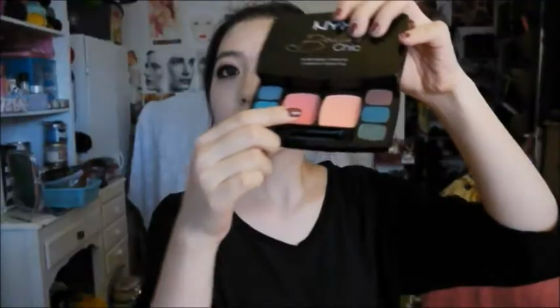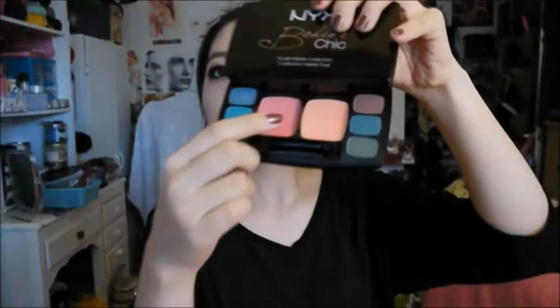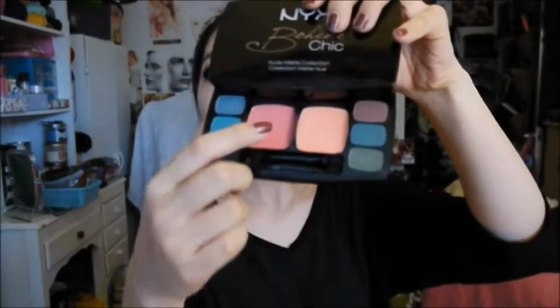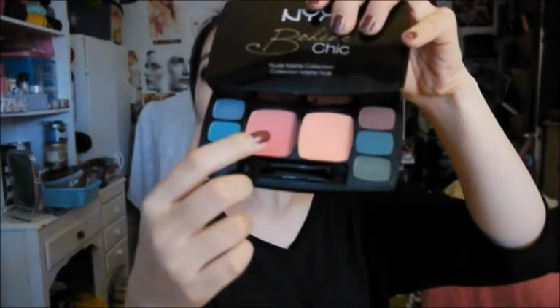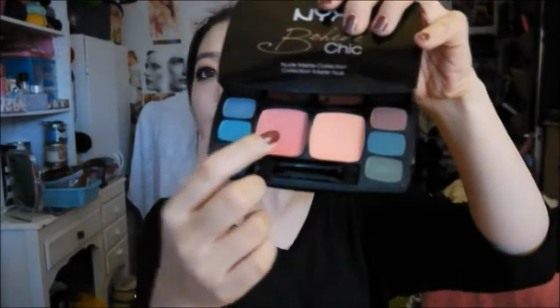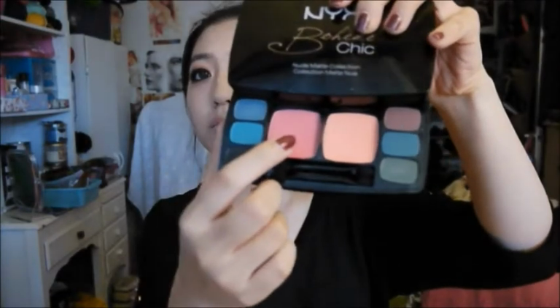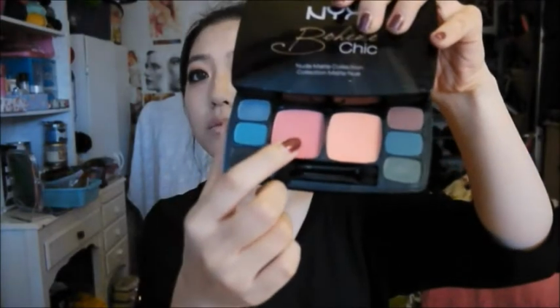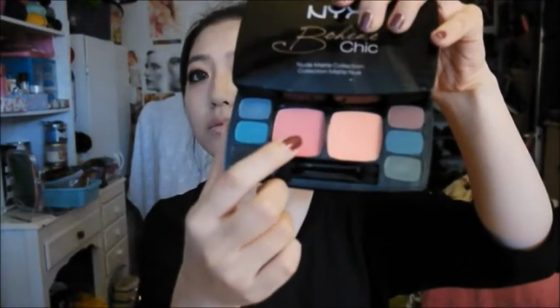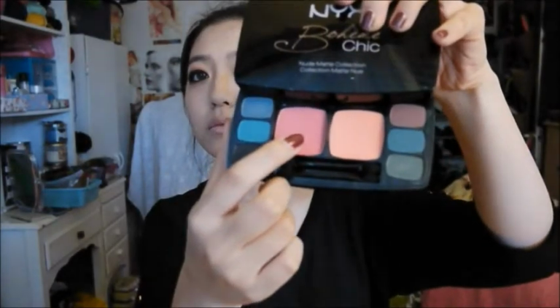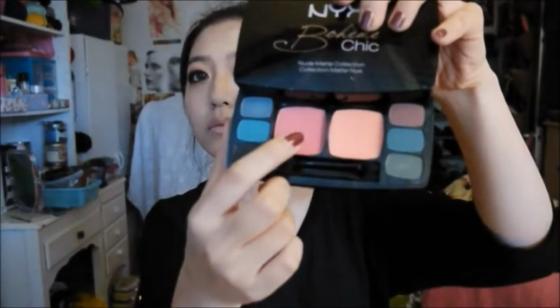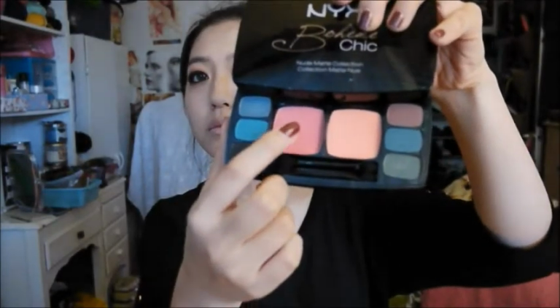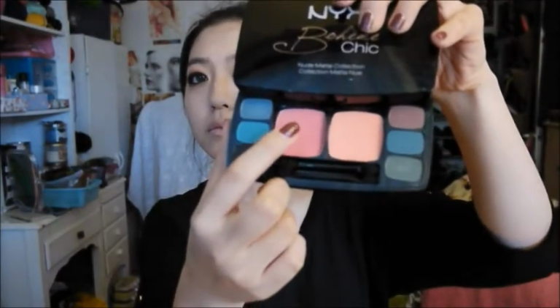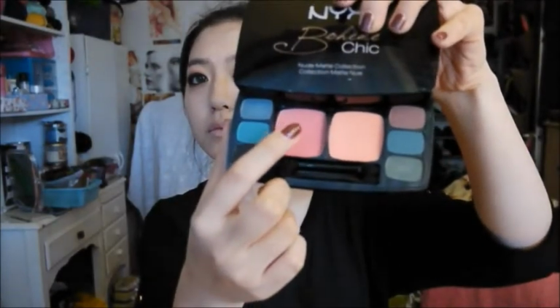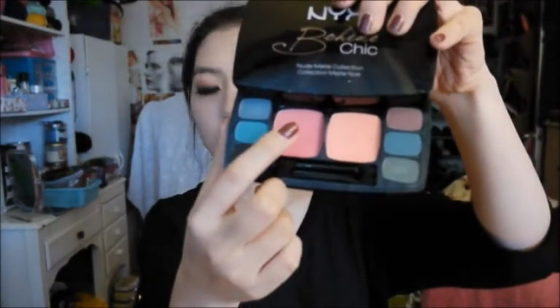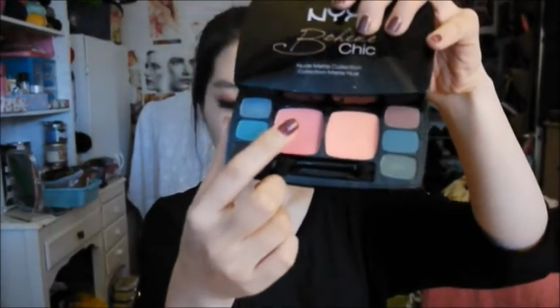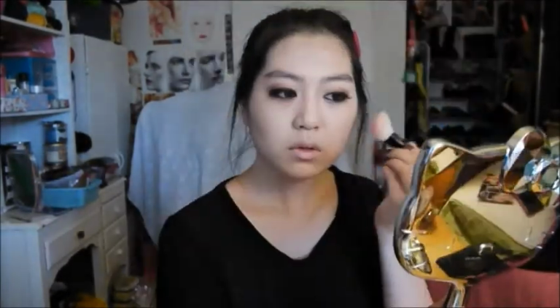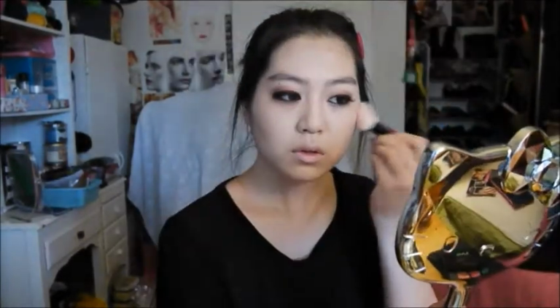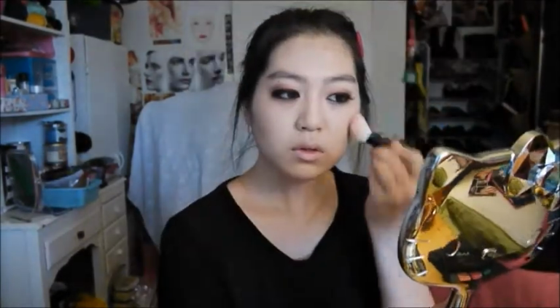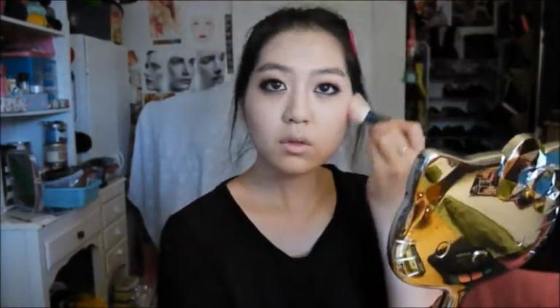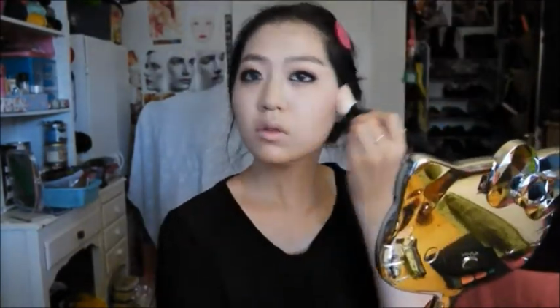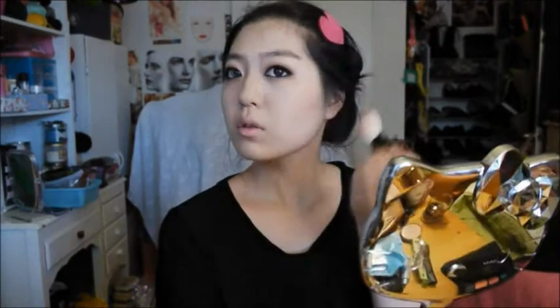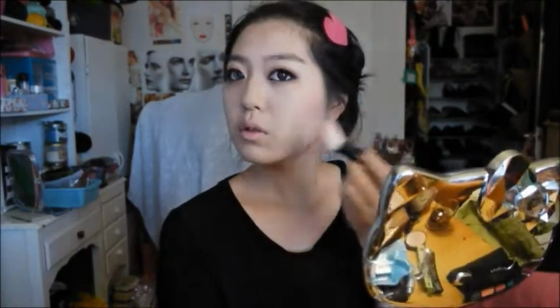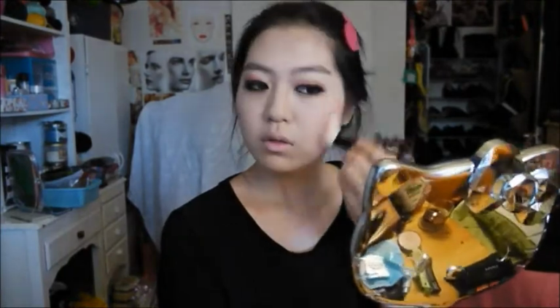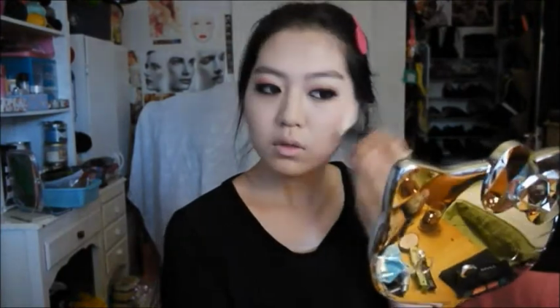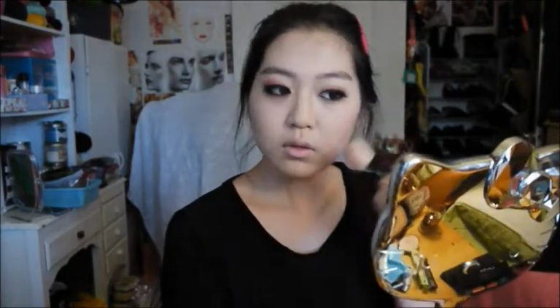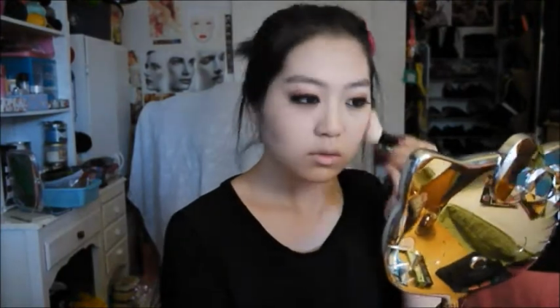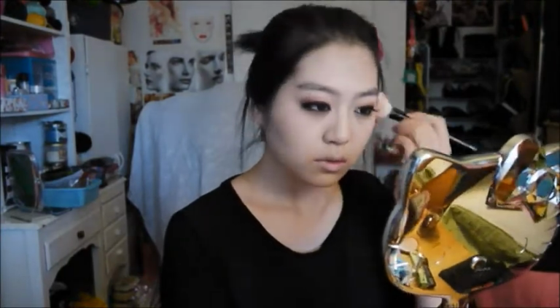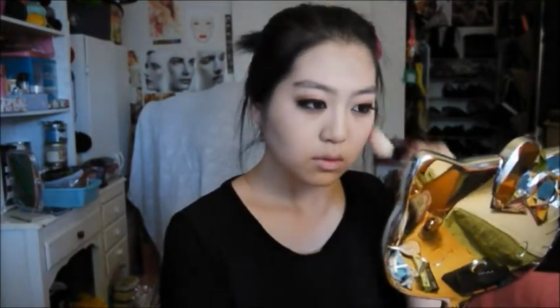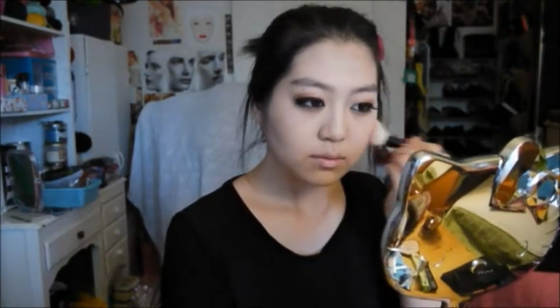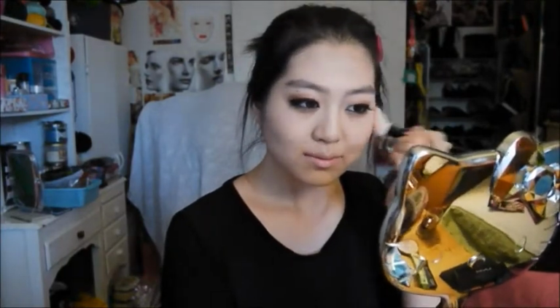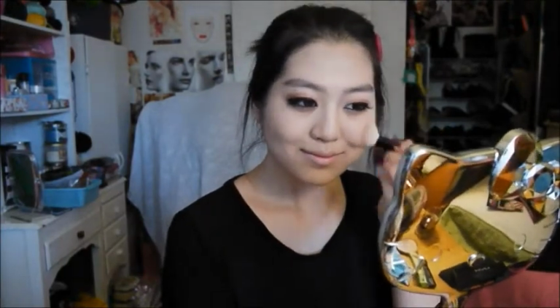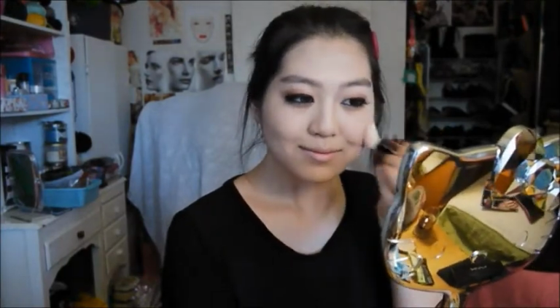Now I'm applying some blush because my face looked a little flat, so I just warmed it up a bit.